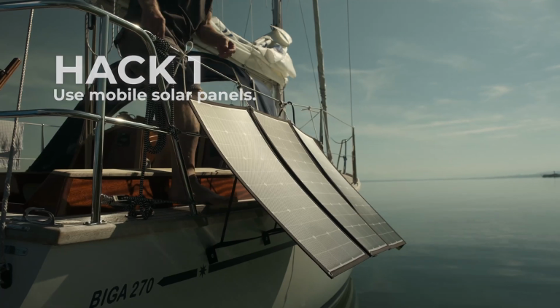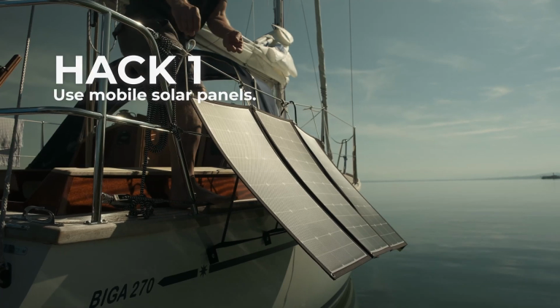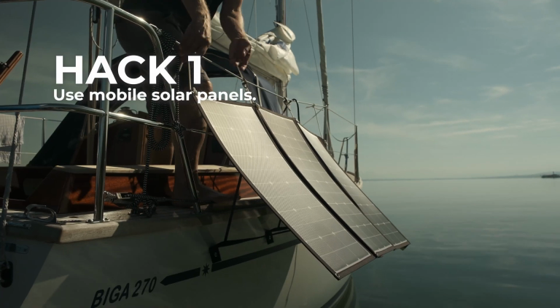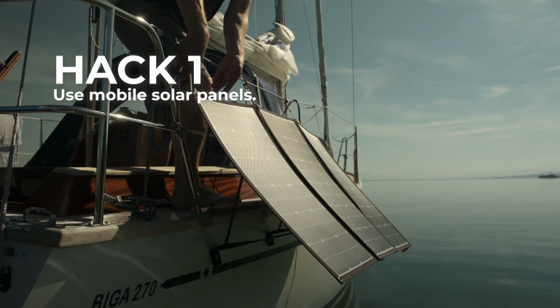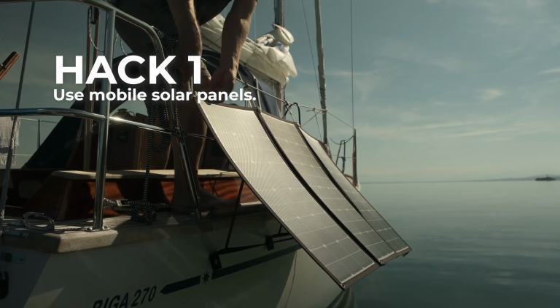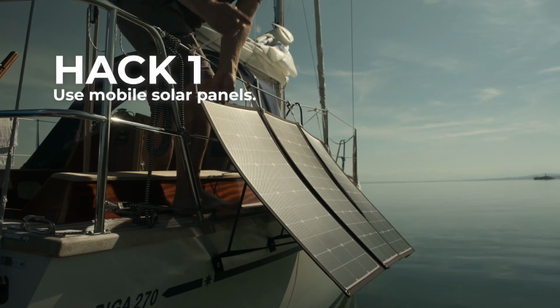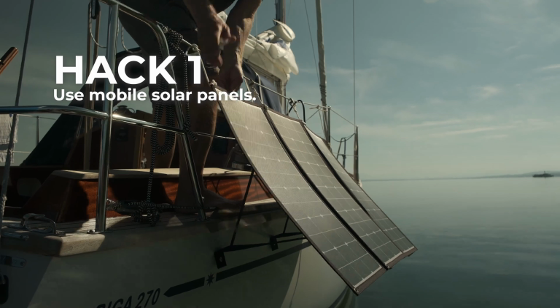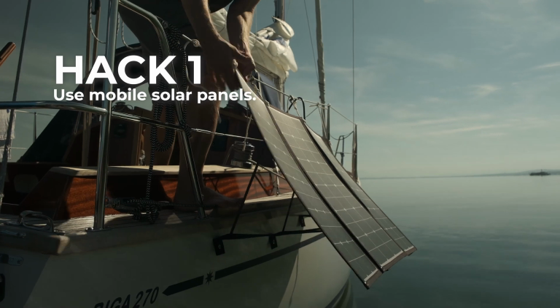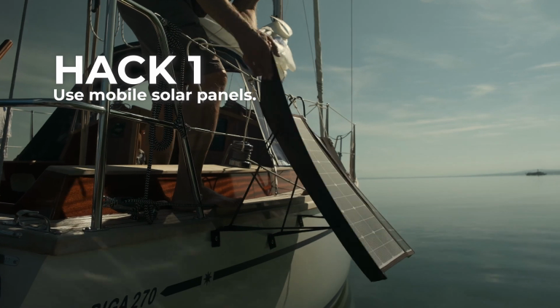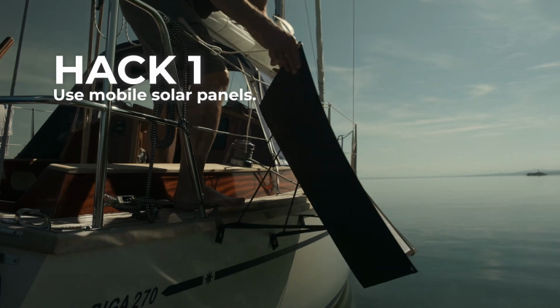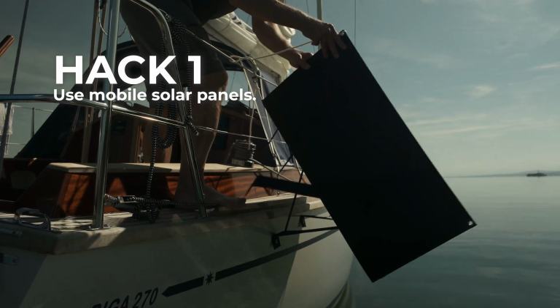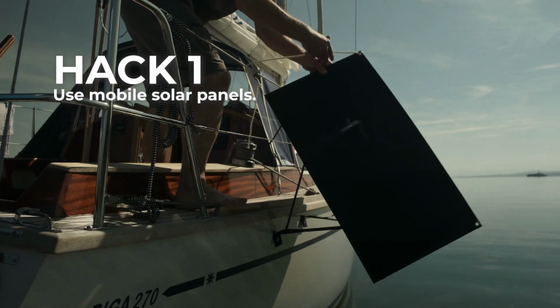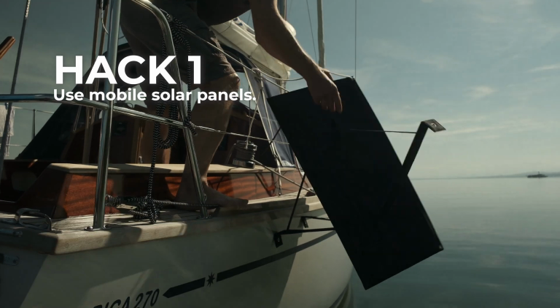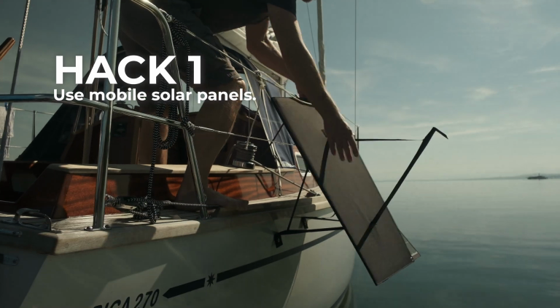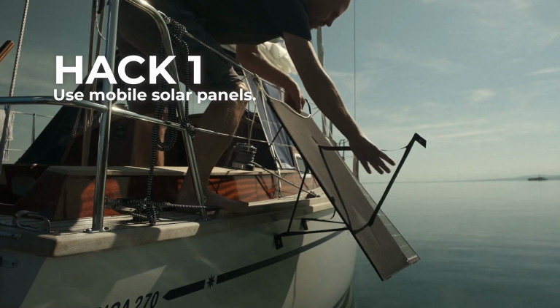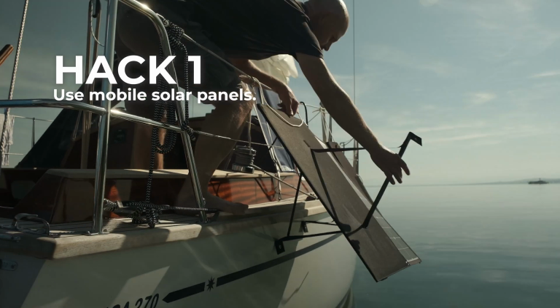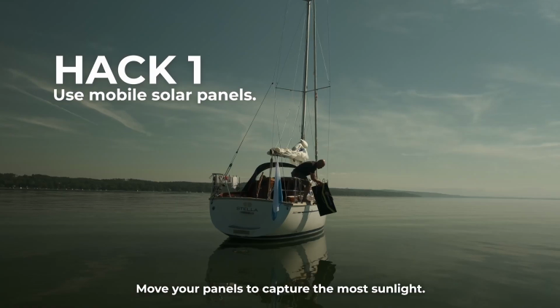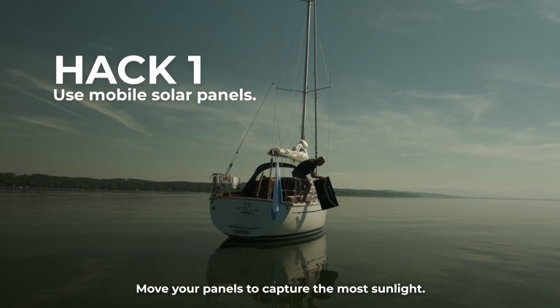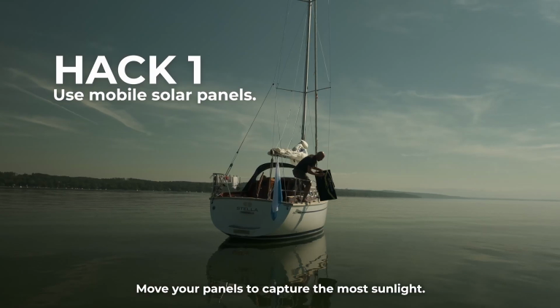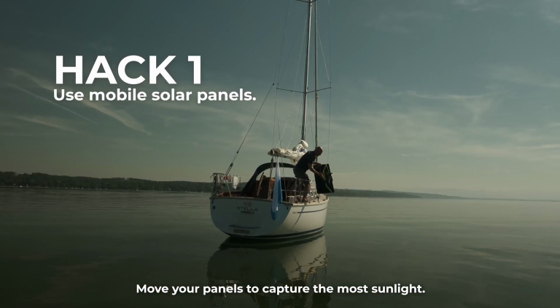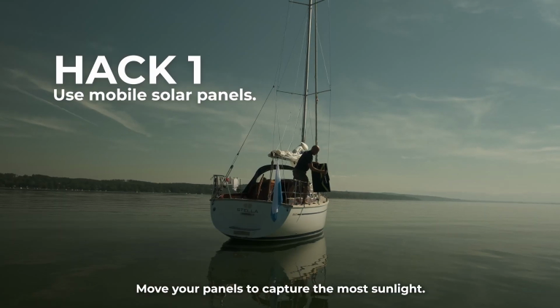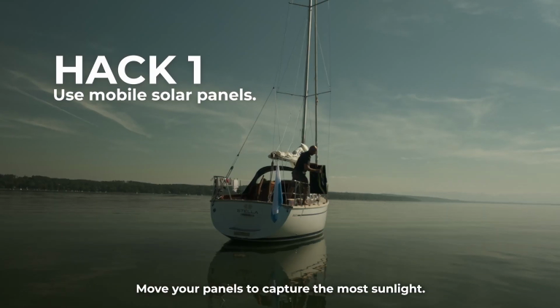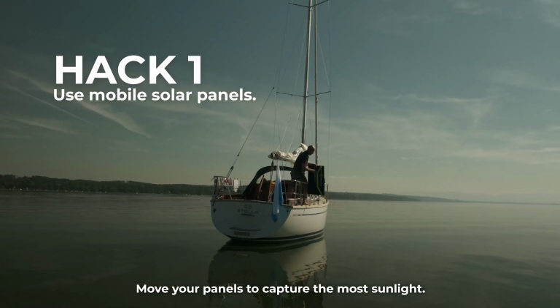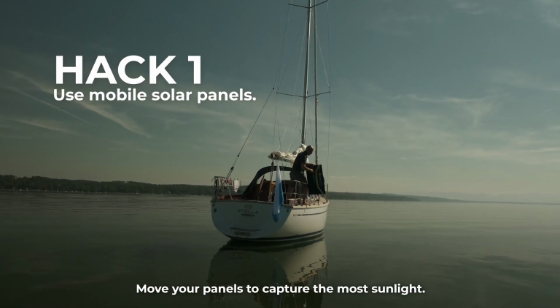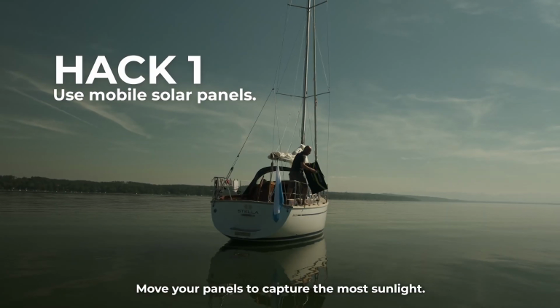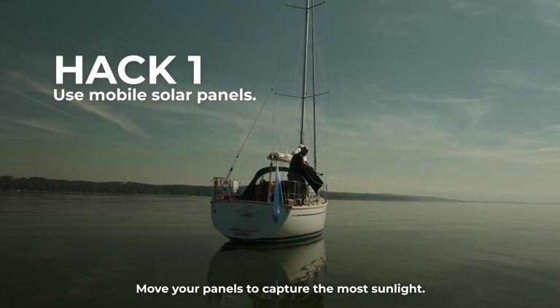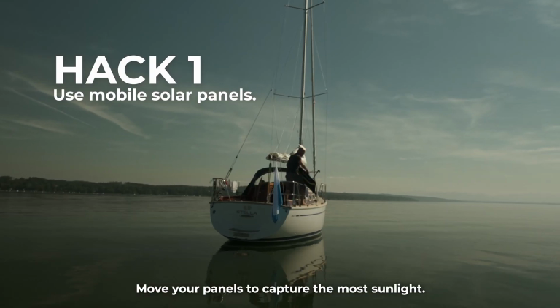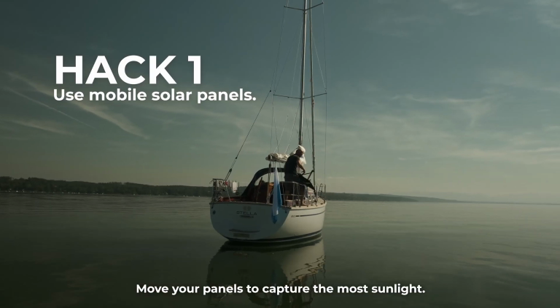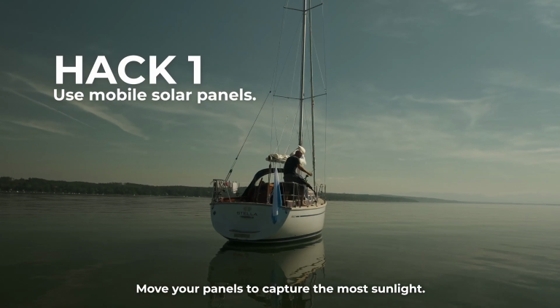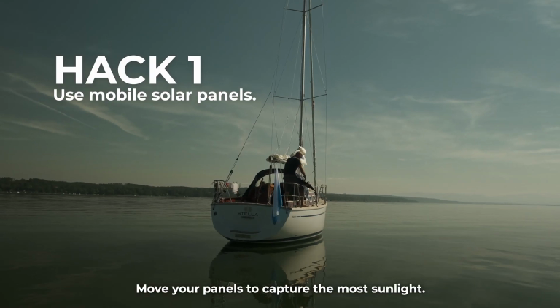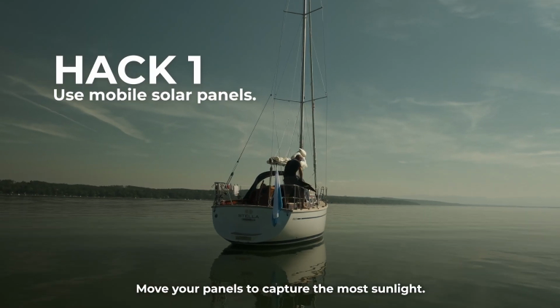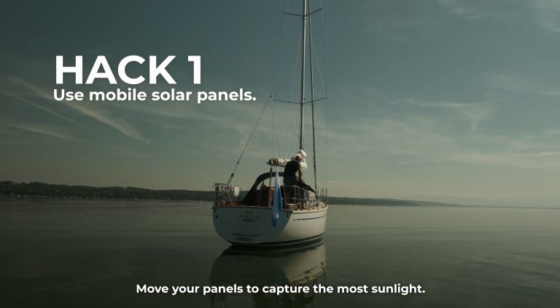Hack one: use mobile solar panels. Move your panels to capture the most sunlight.